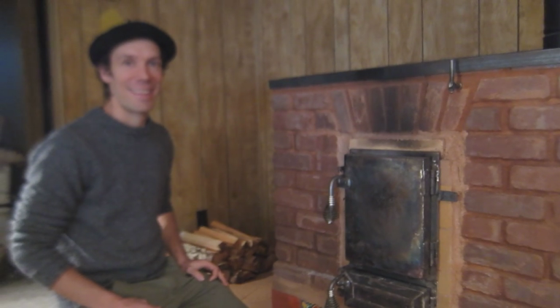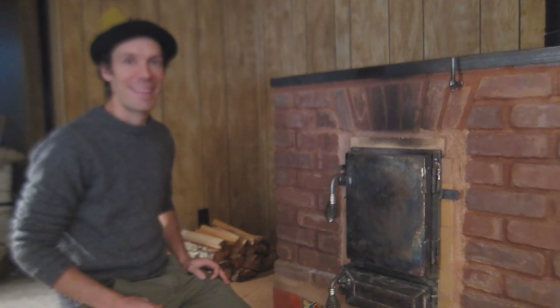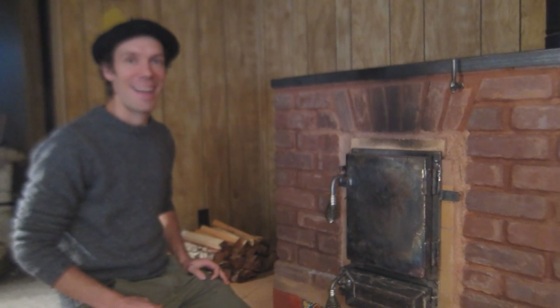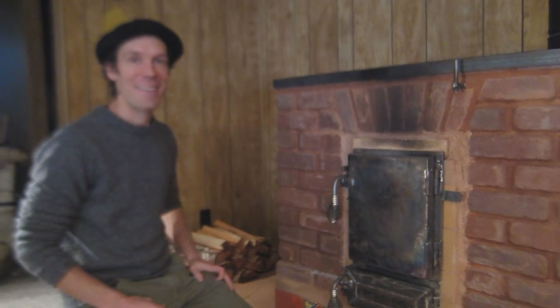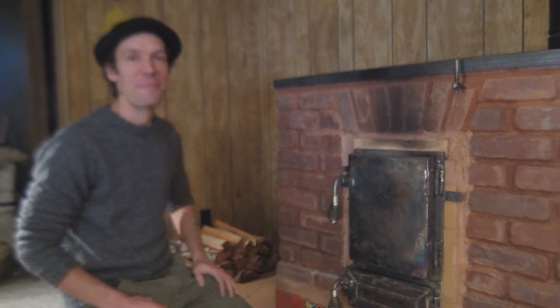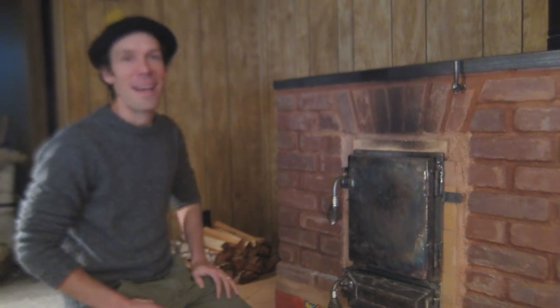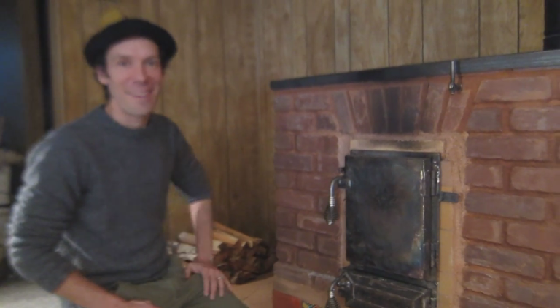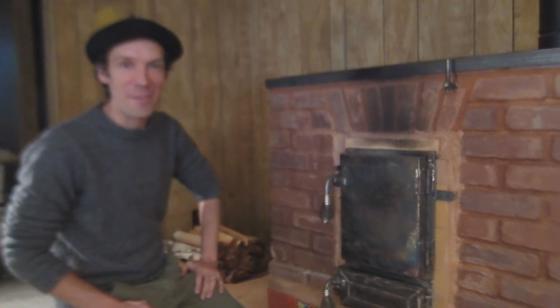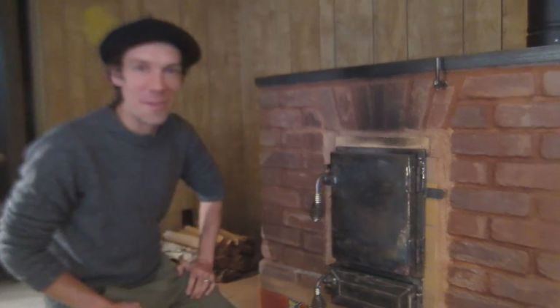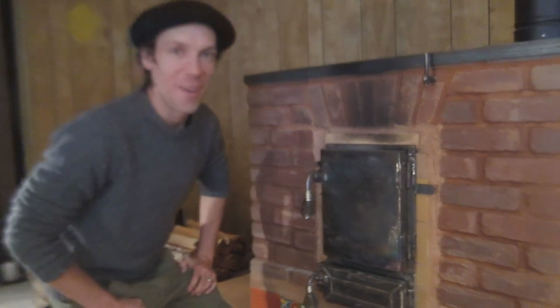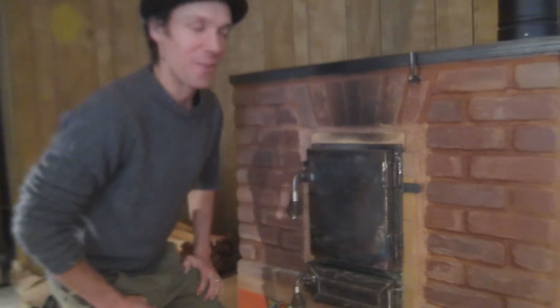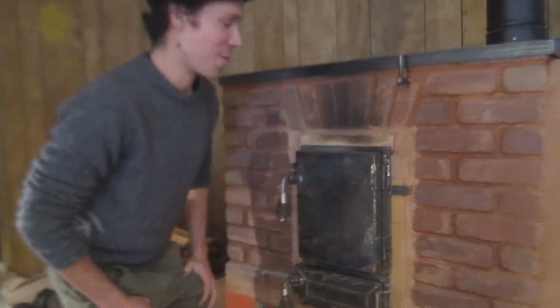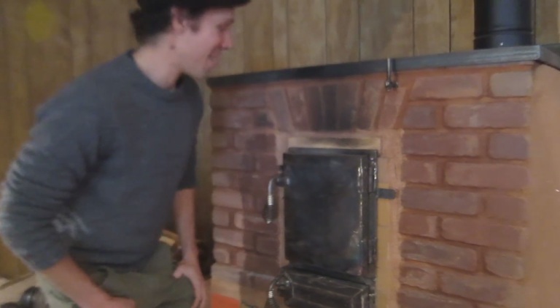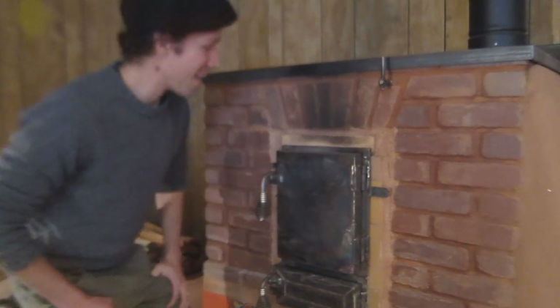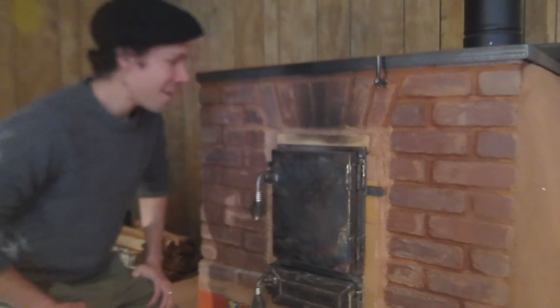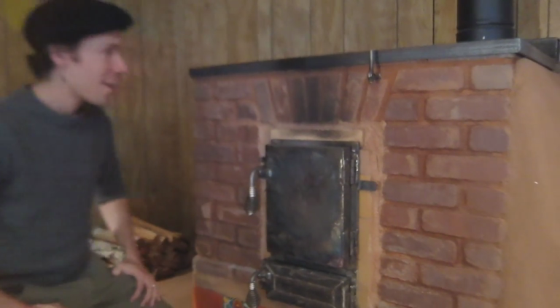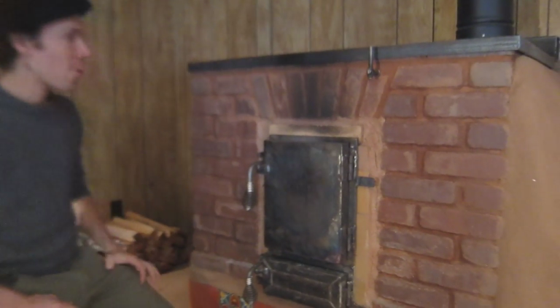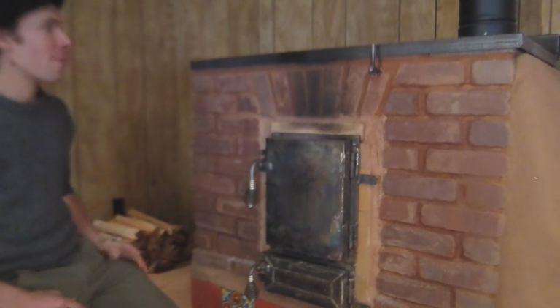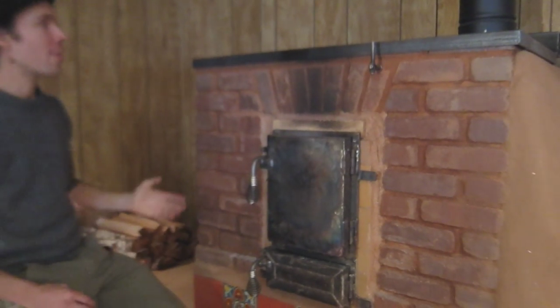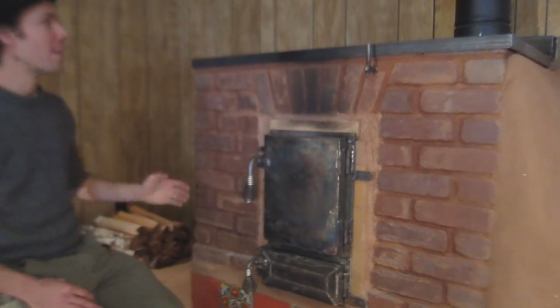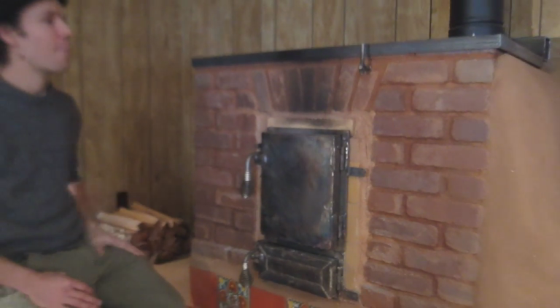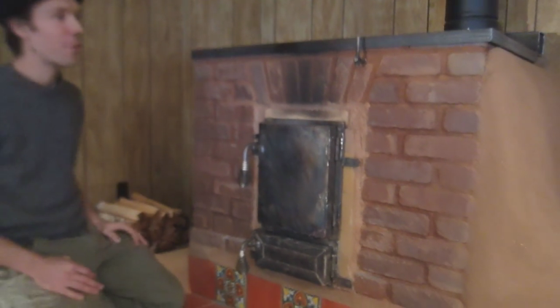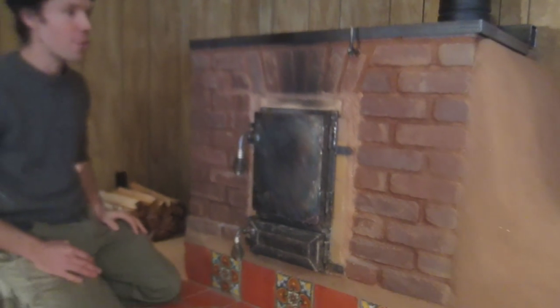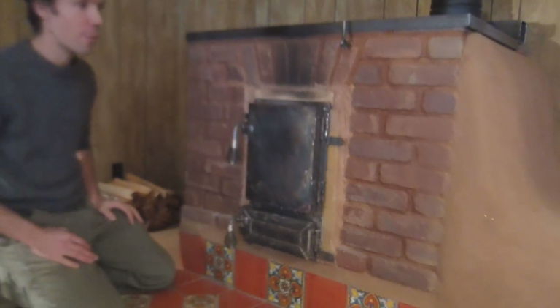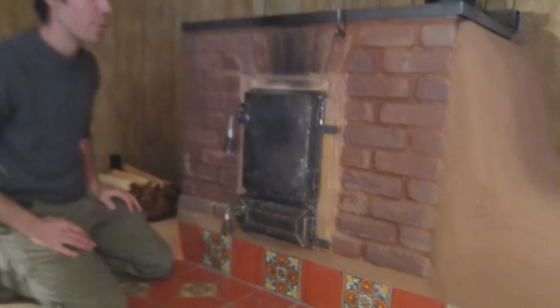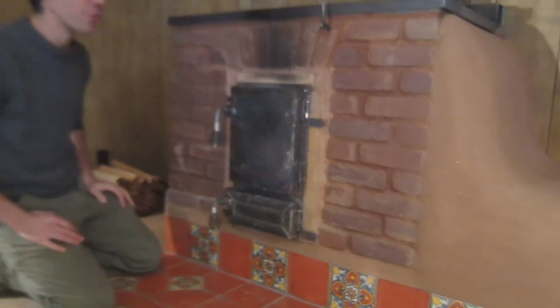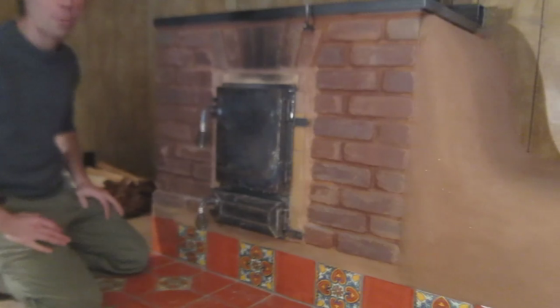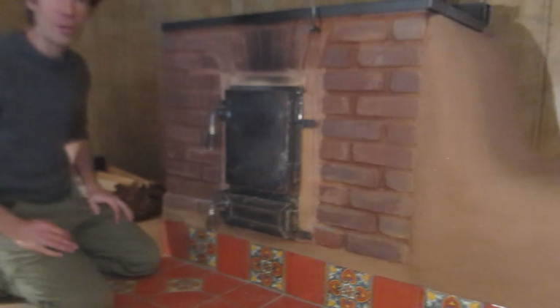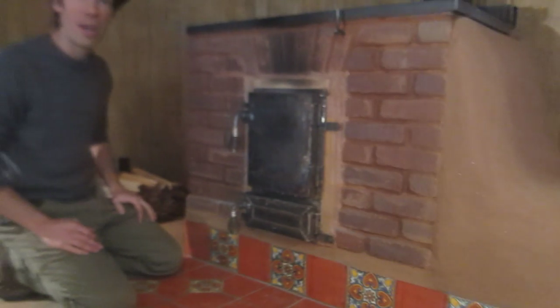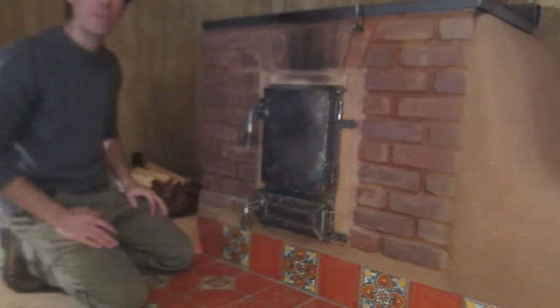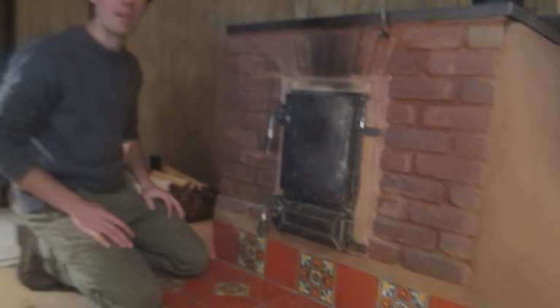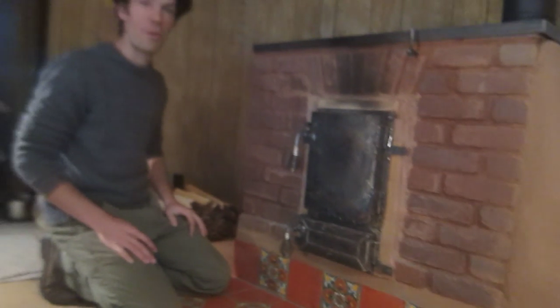Hey guys, it's Max Edelson, FireSpeaking. Here we are in front of a cabin stove that we built during a workshop this summer.